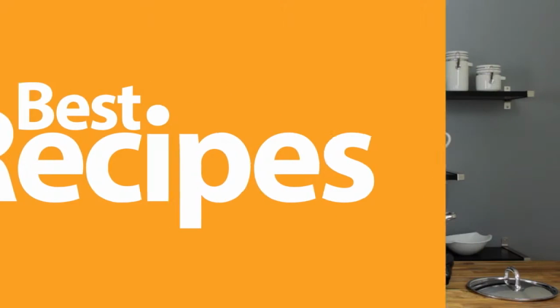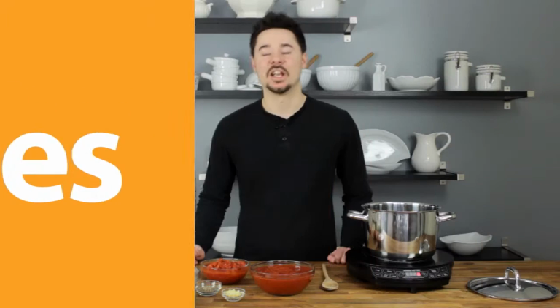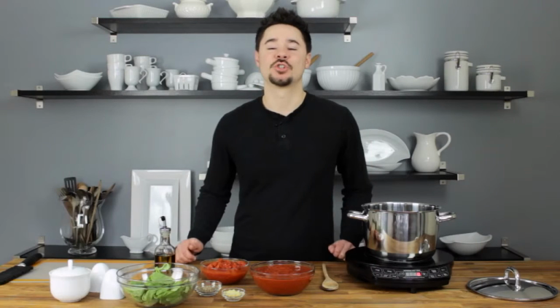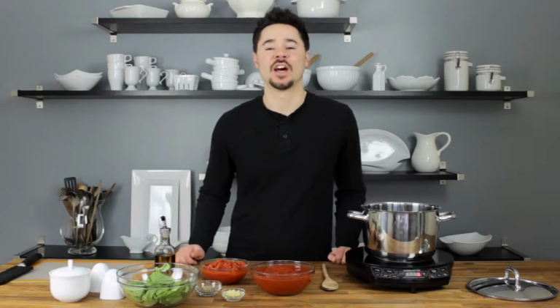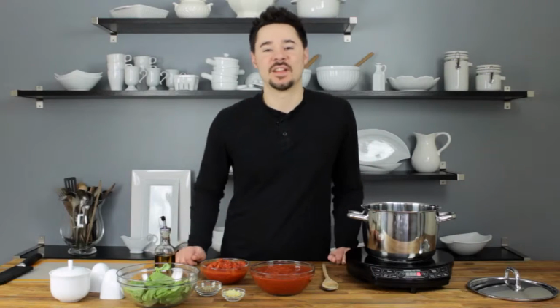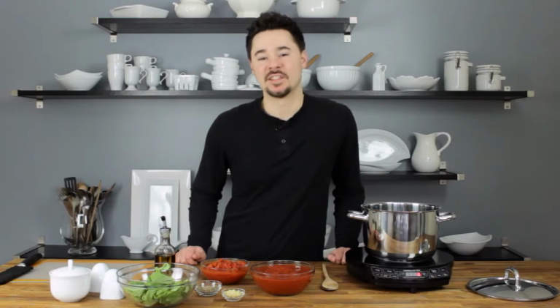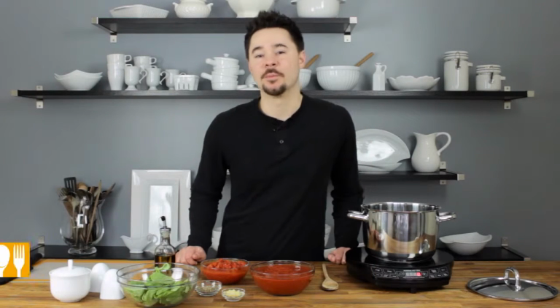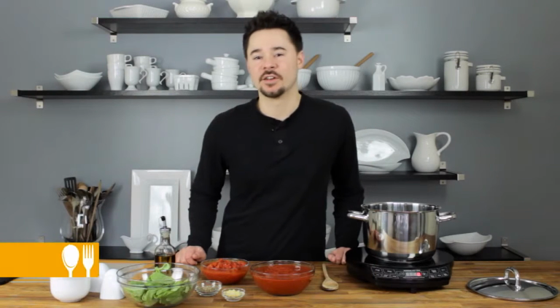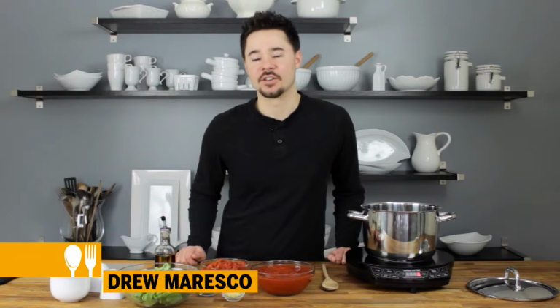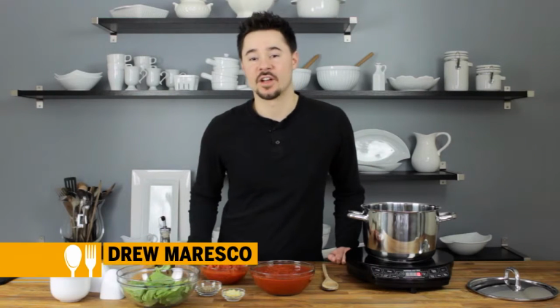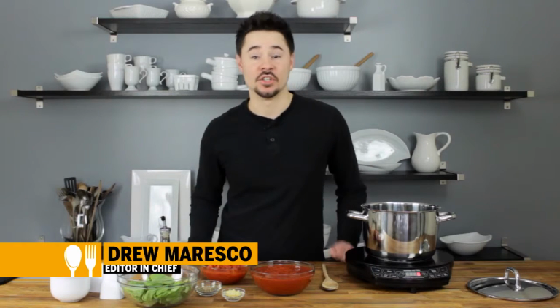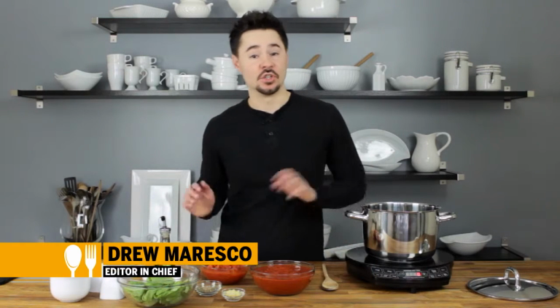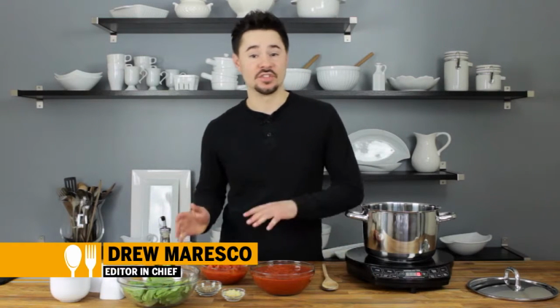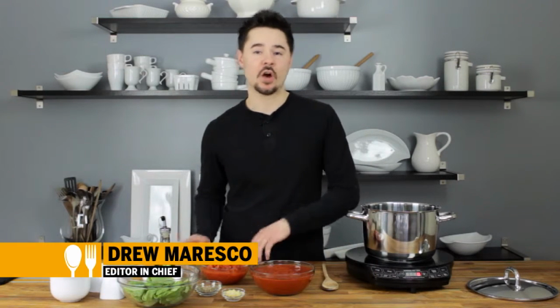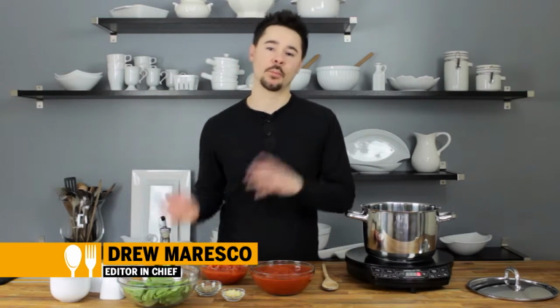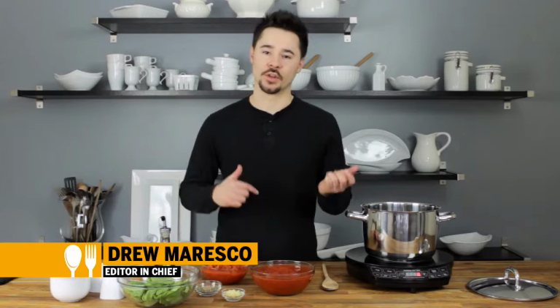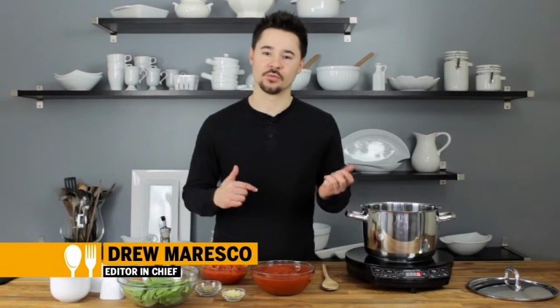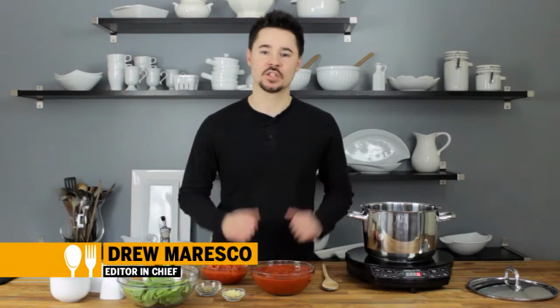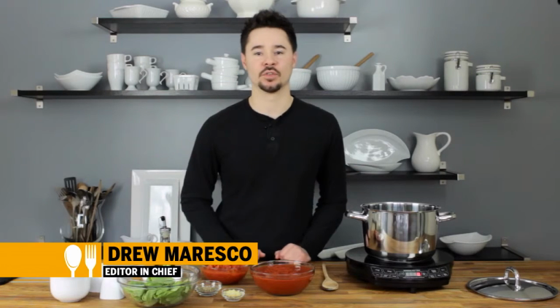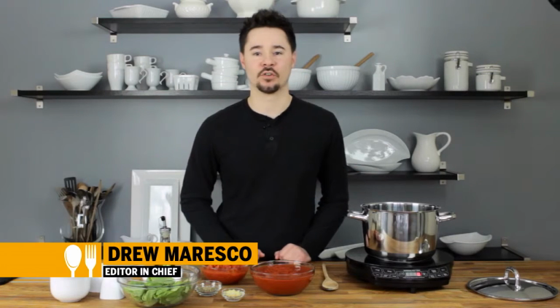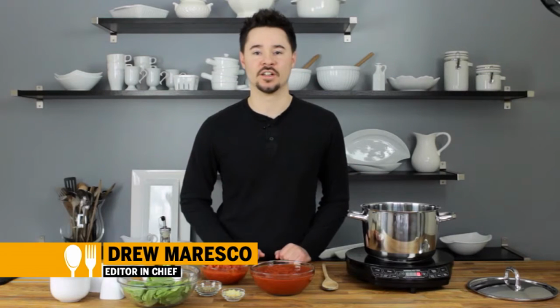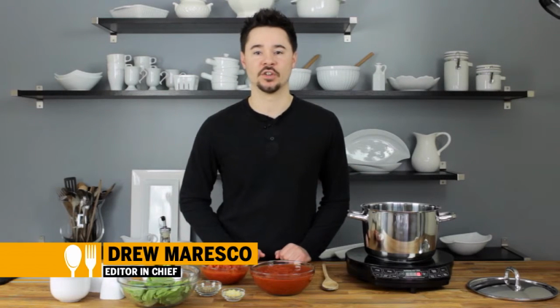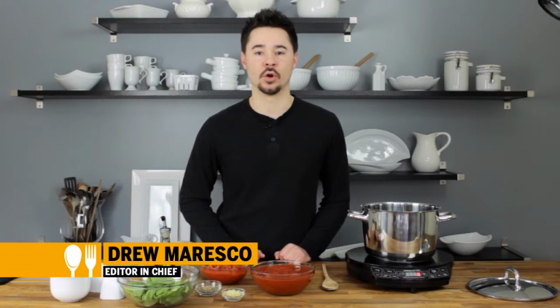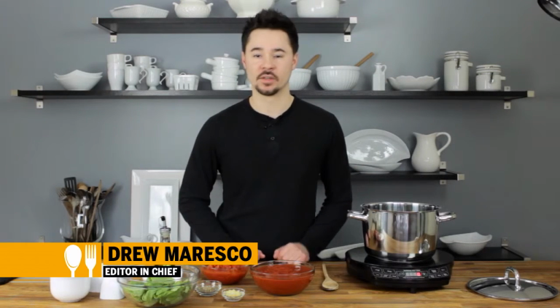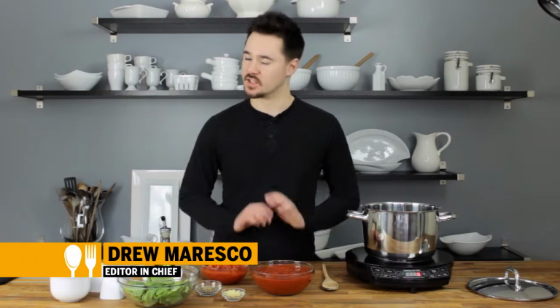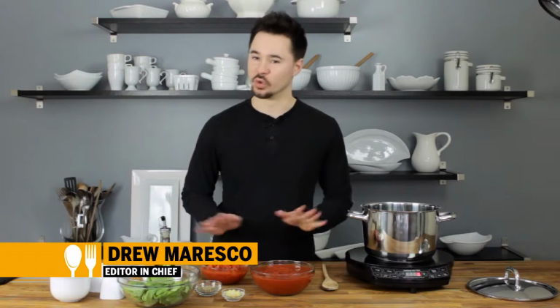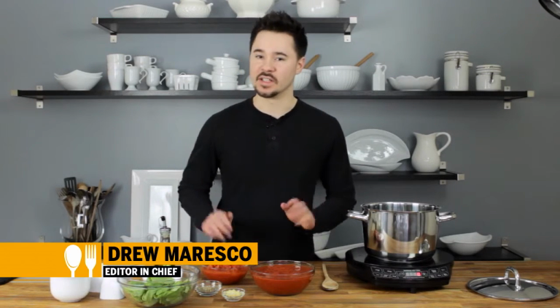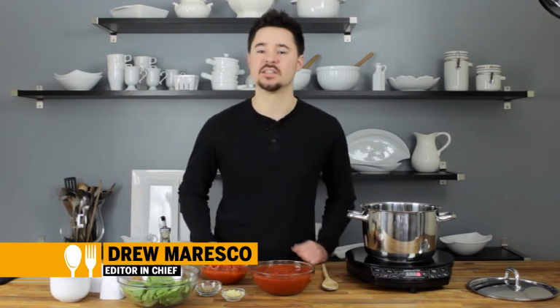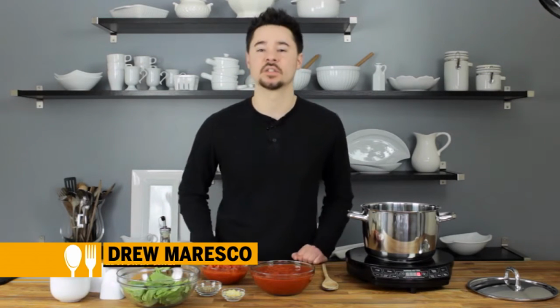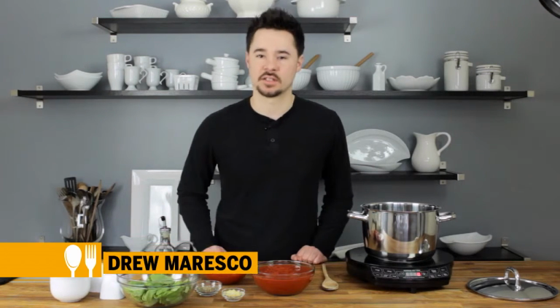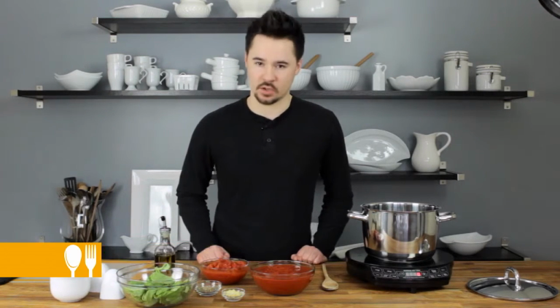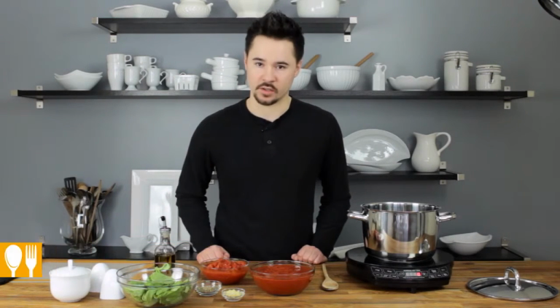Today I'm going to show you how to make a simple marinara sauce that you can use now or put it in the freezer for later on down the road. It's really easy, so let's get started.